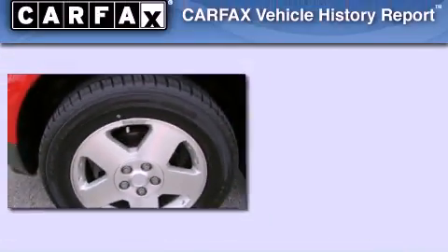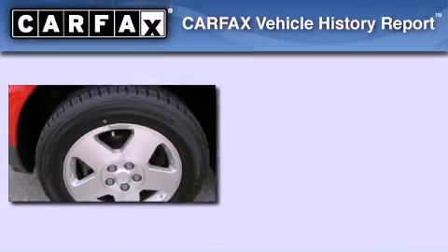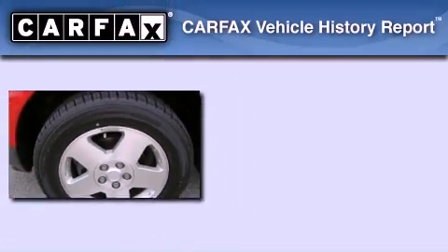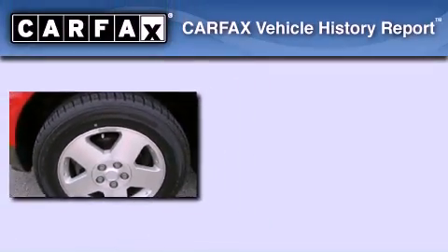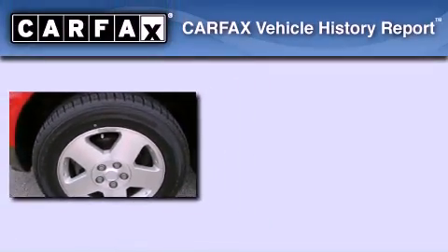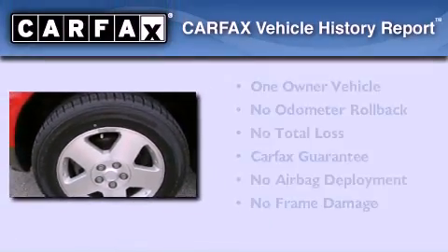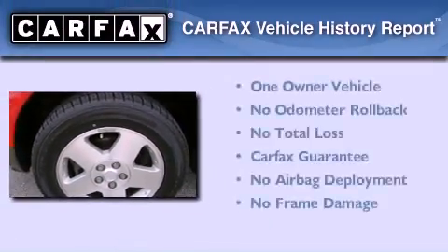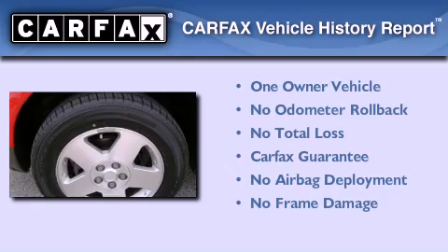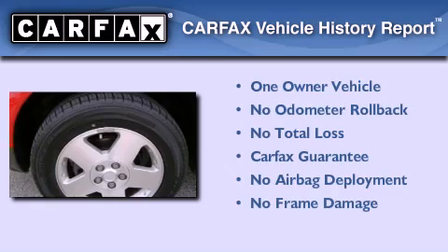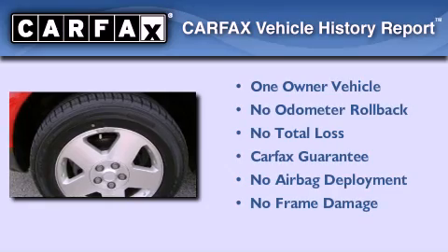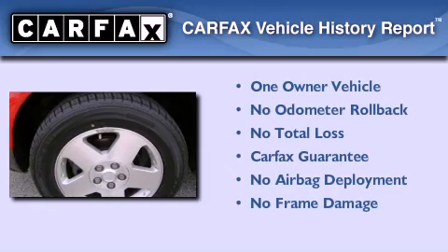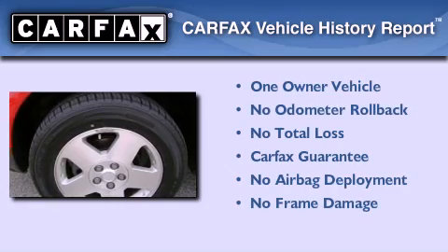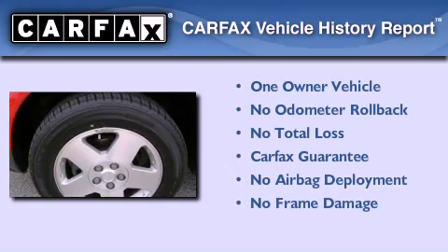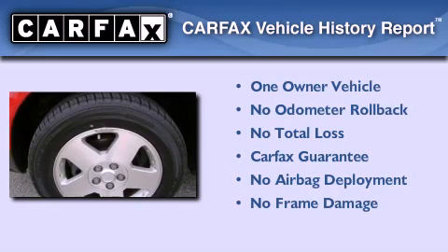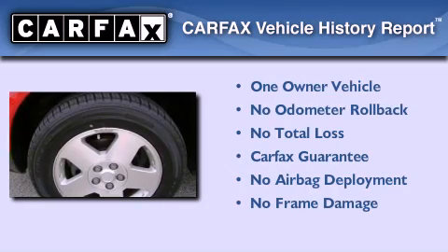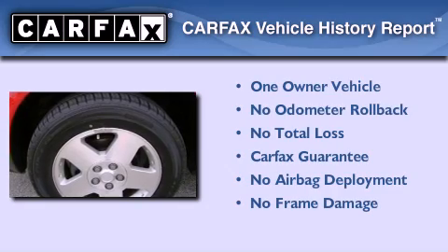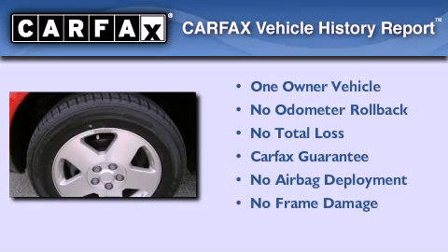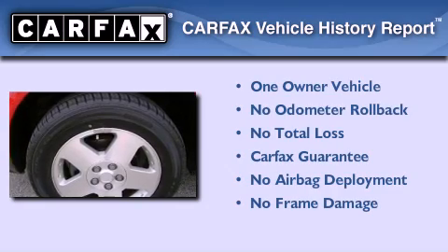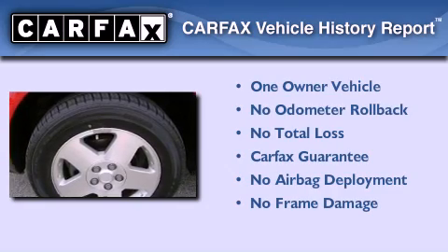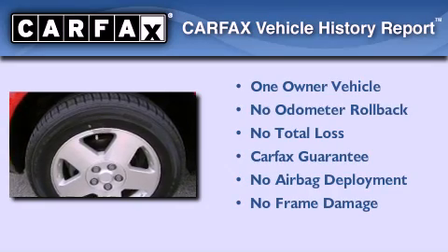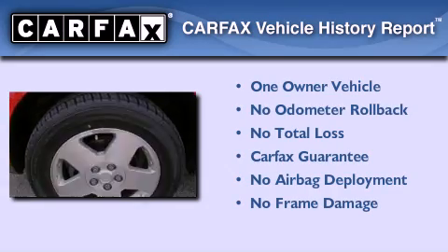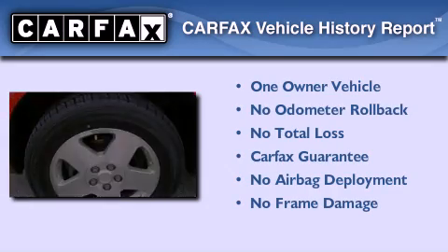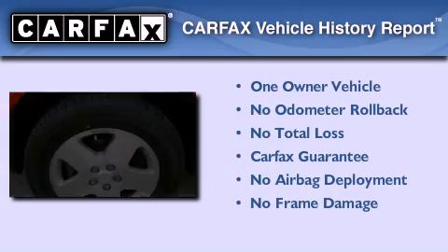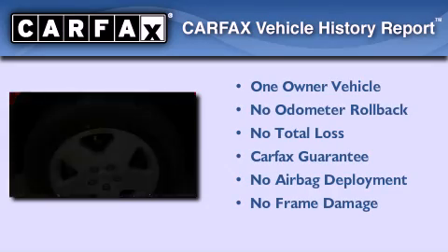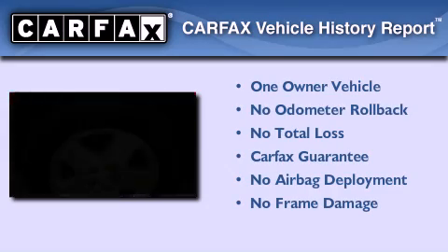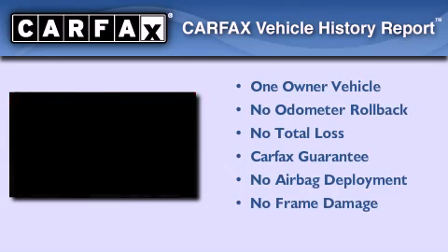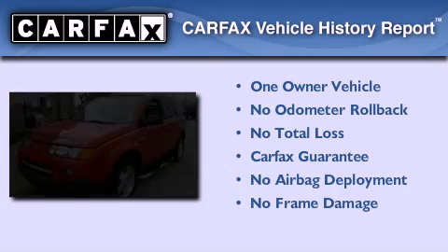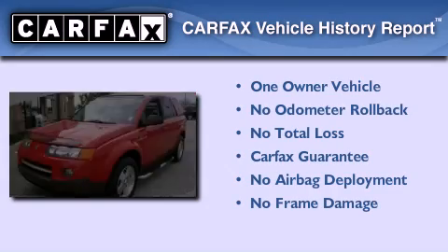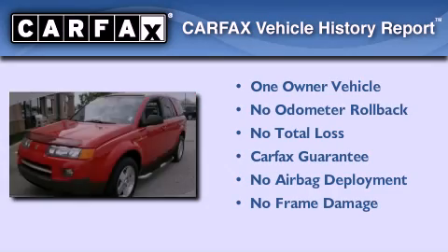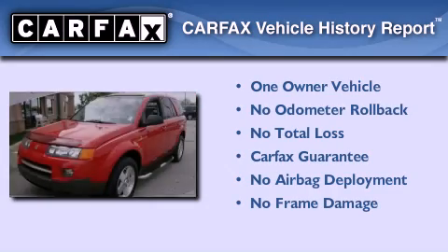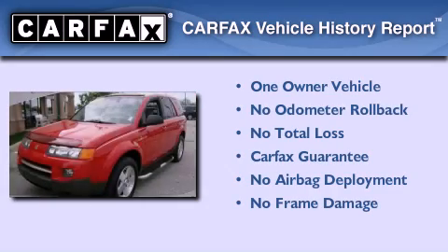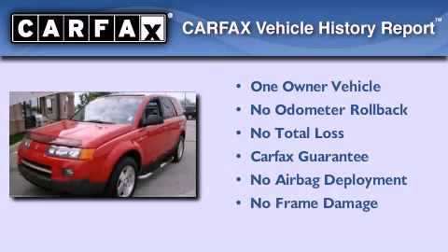This Saturn has had only one owner, and it qualifies for the Carfax Buyback Guarantee.